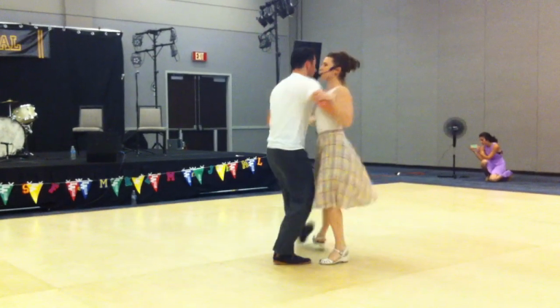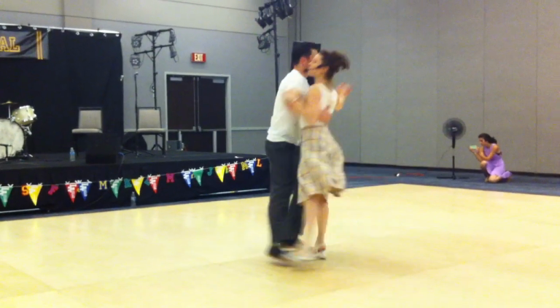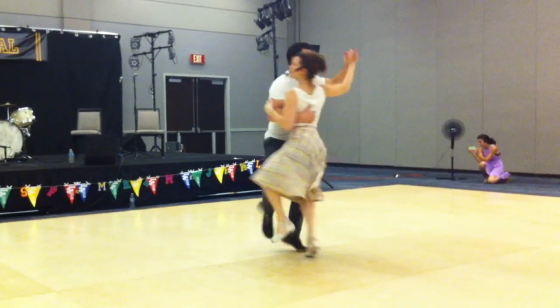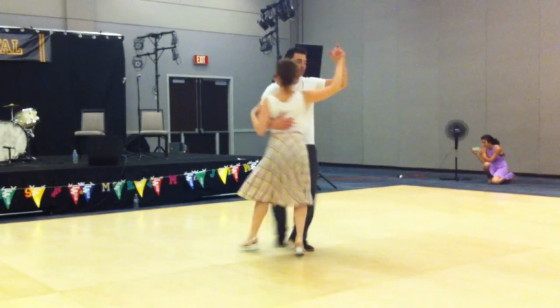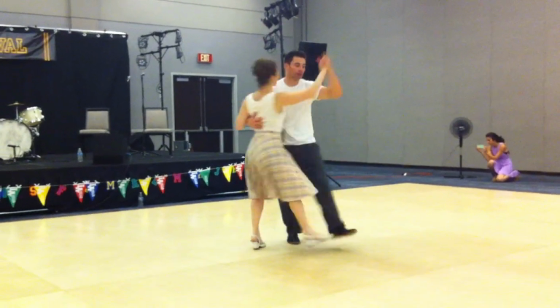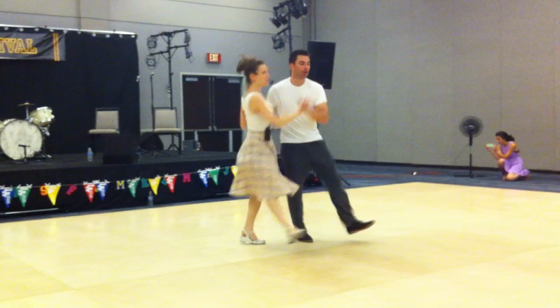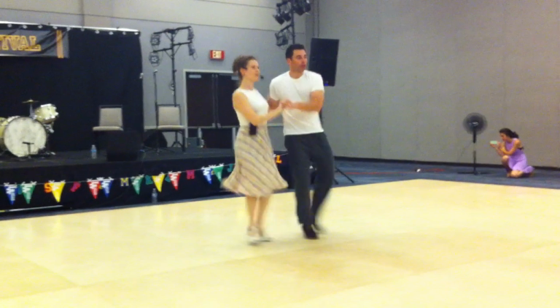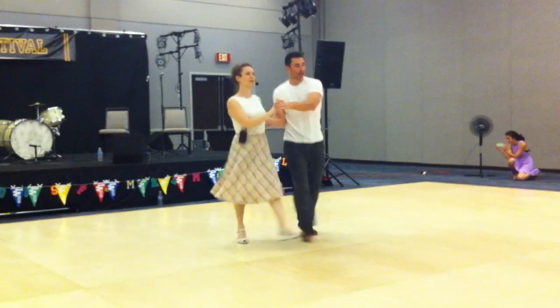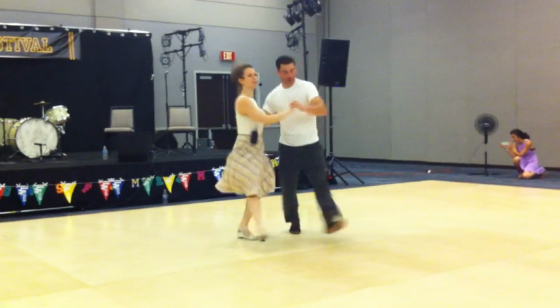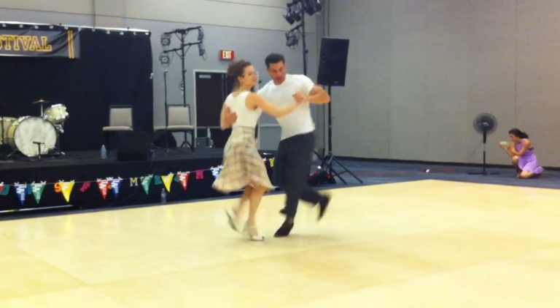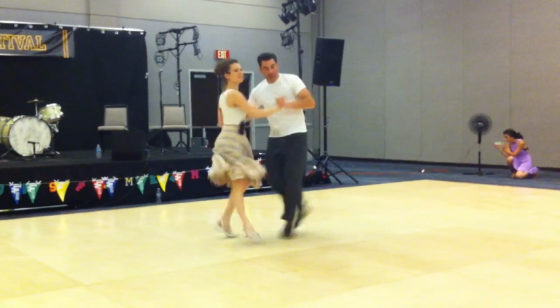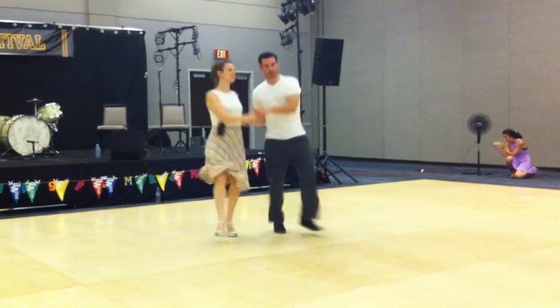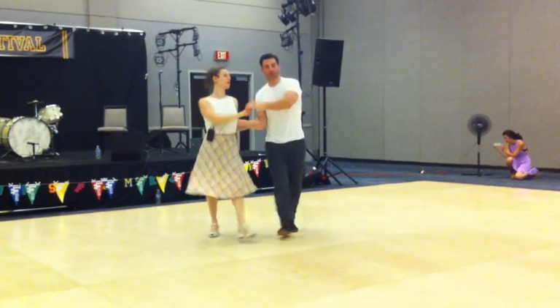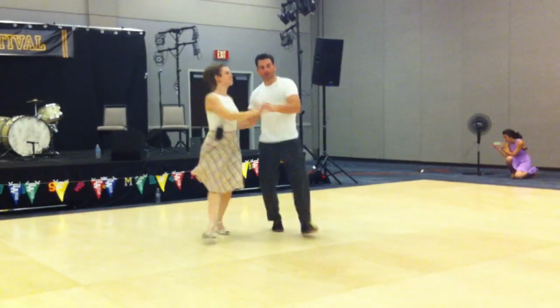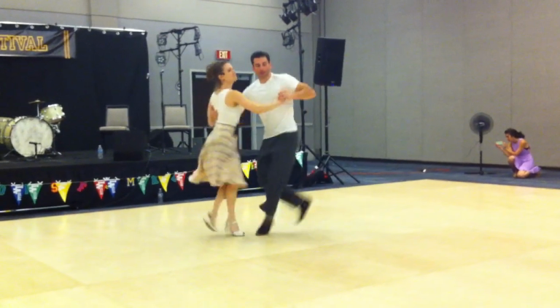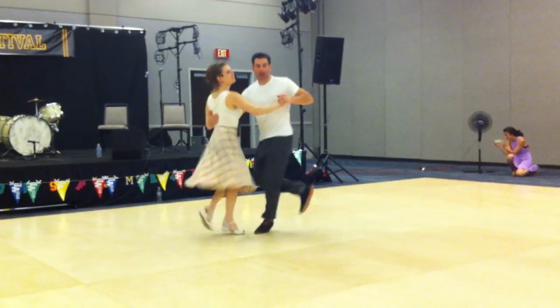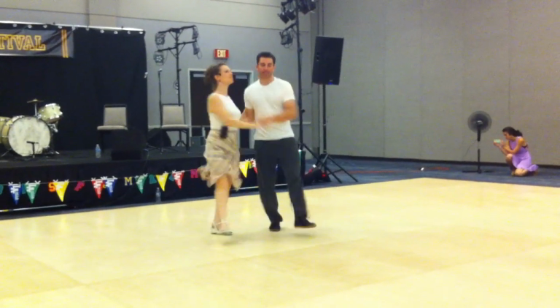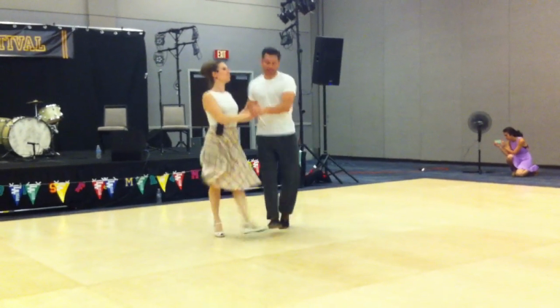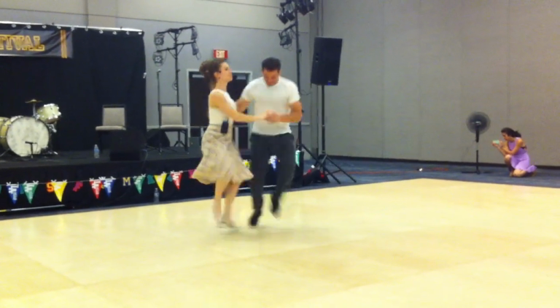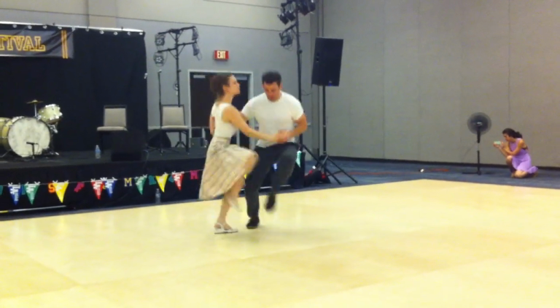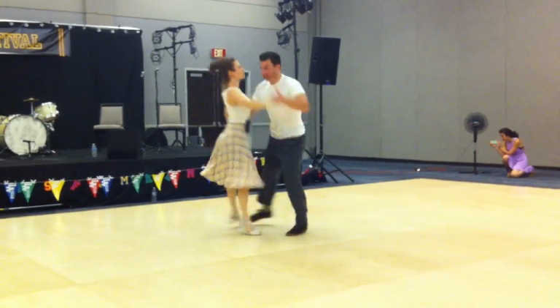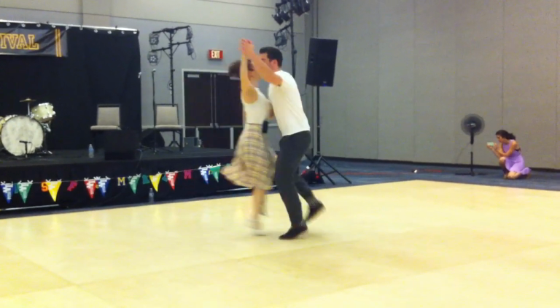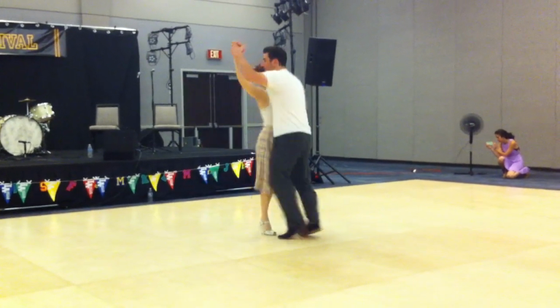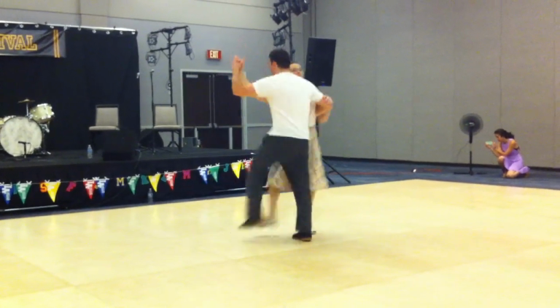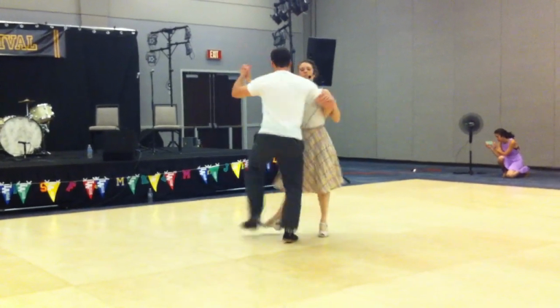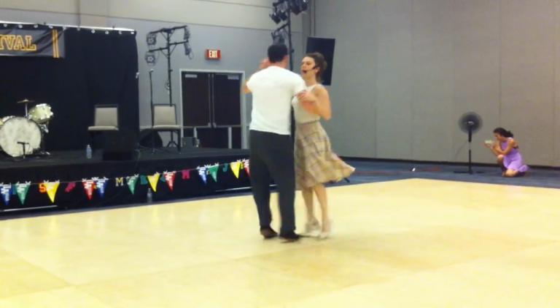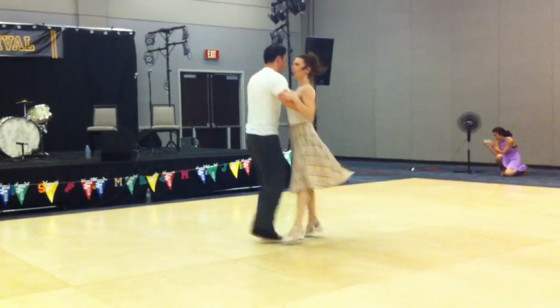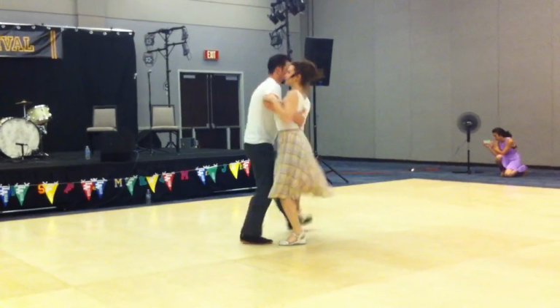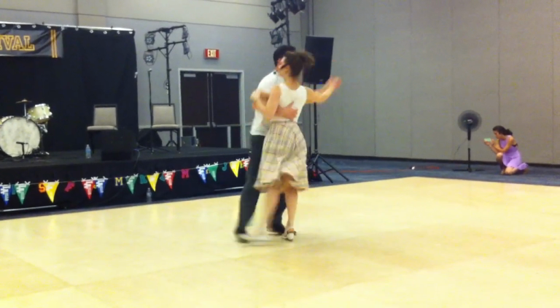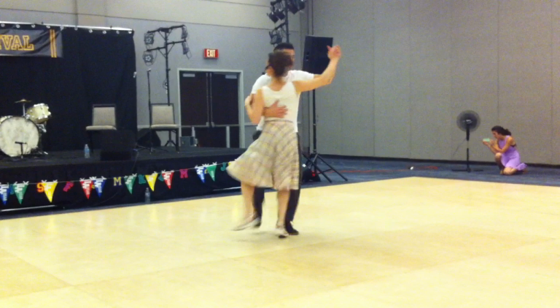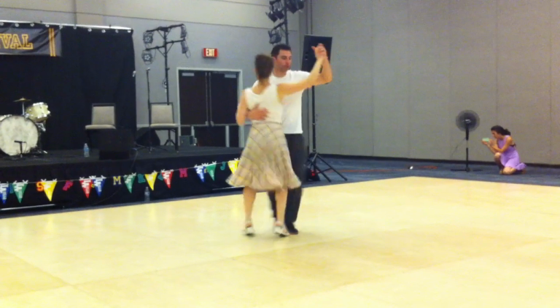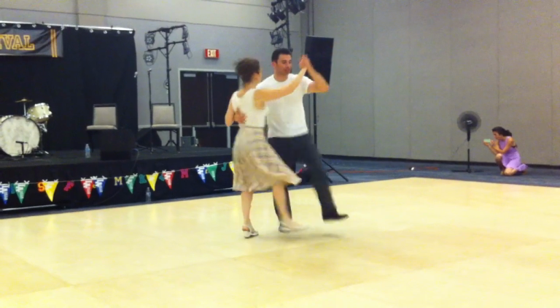Again, slow, slow, quick, quick. 1, 2, 3, 4, 5, 6, 7, down. Slow, slow, quick, quick. That means a twist.